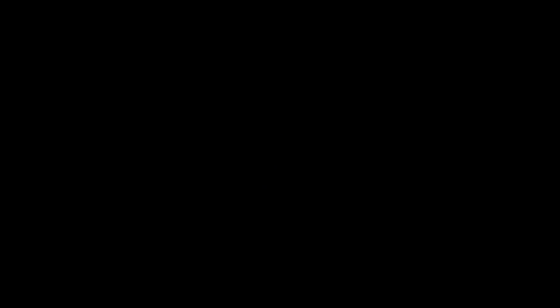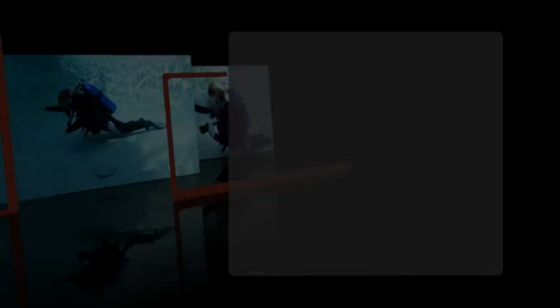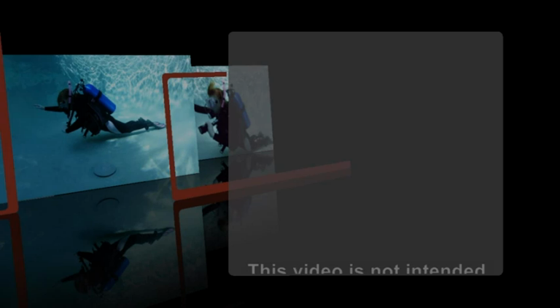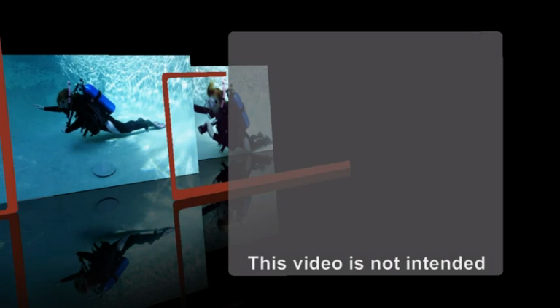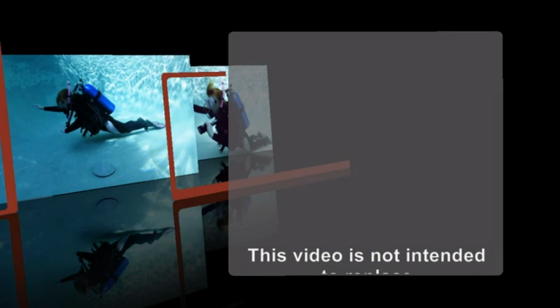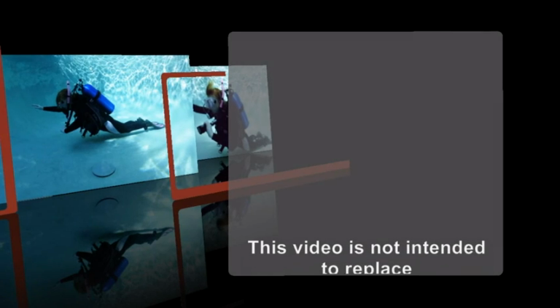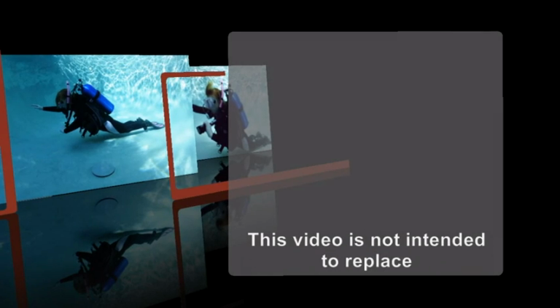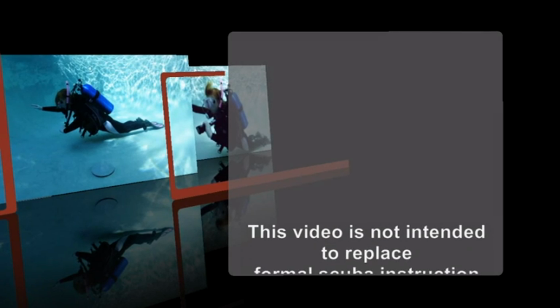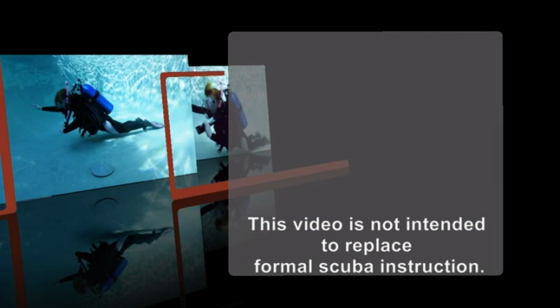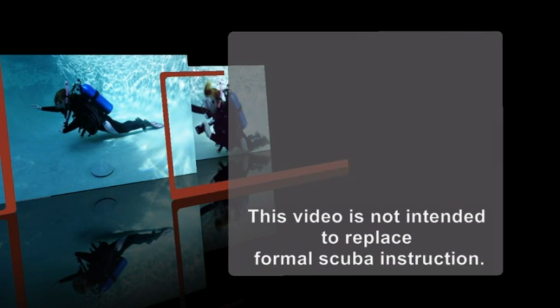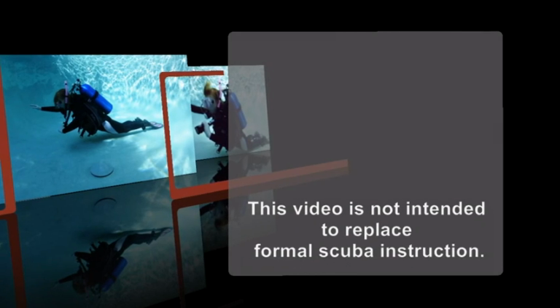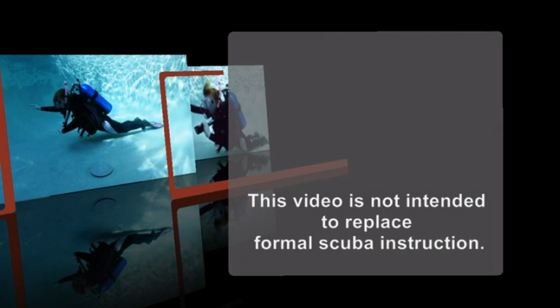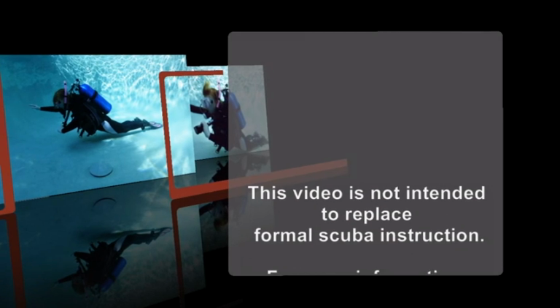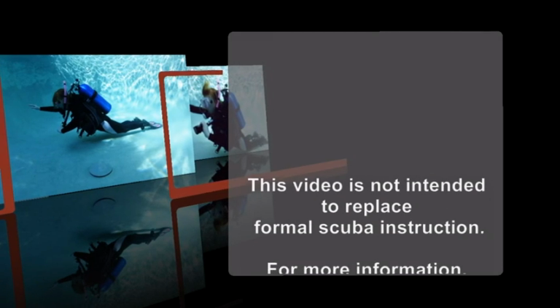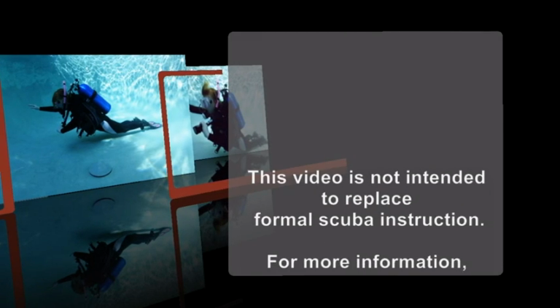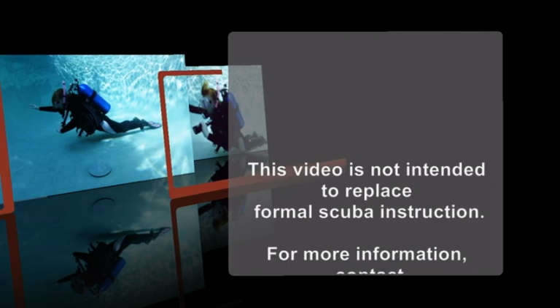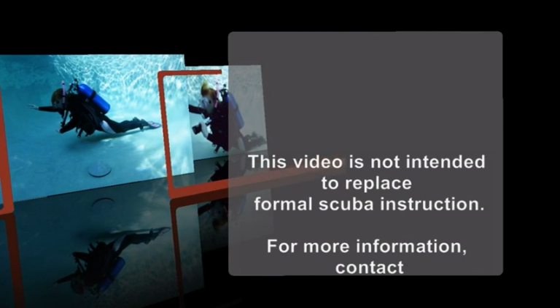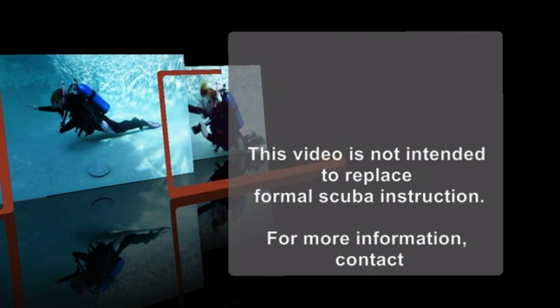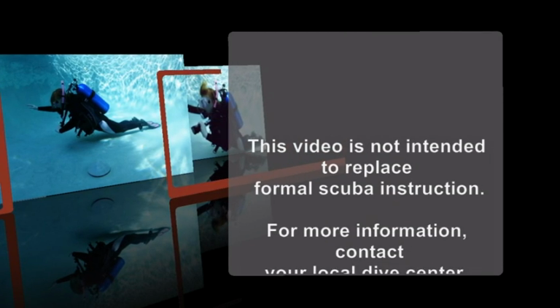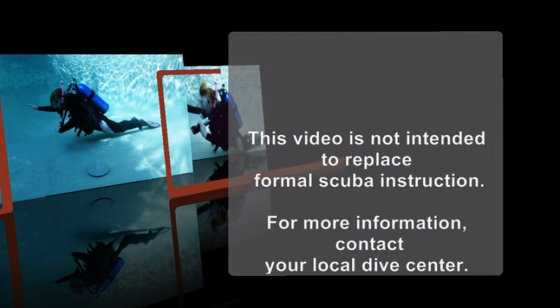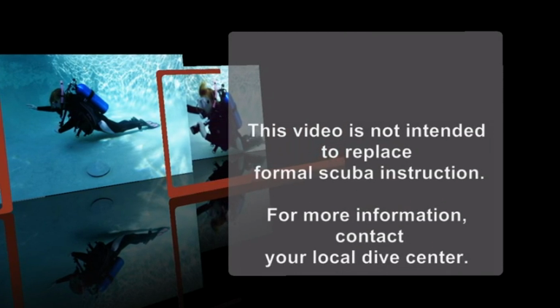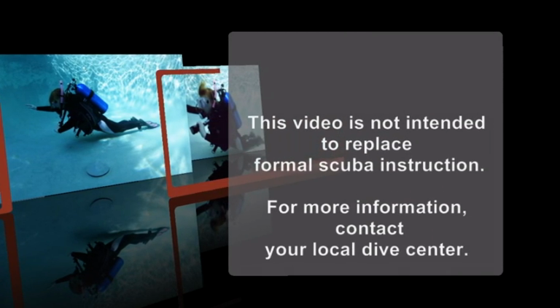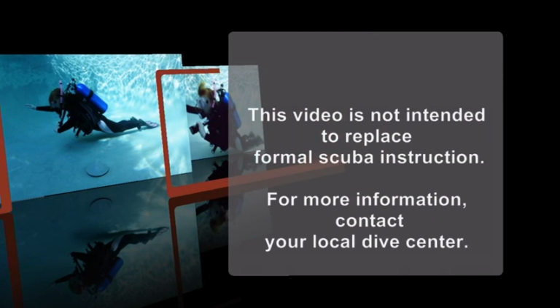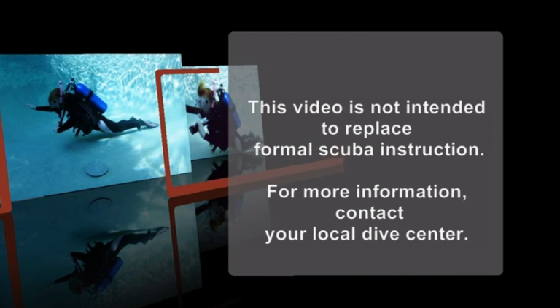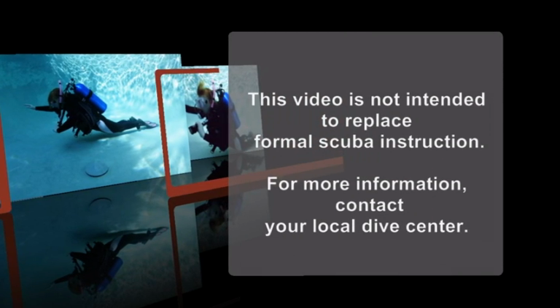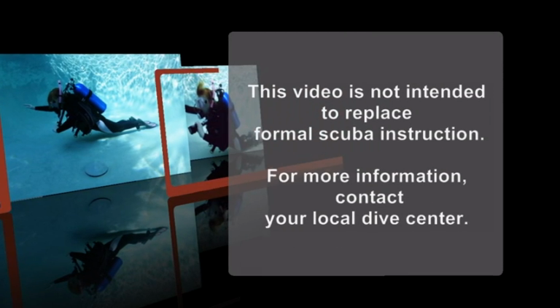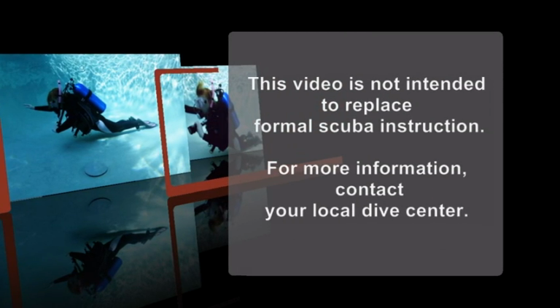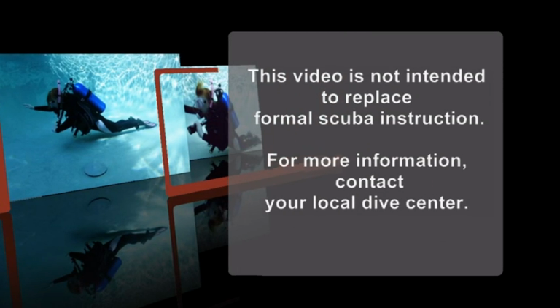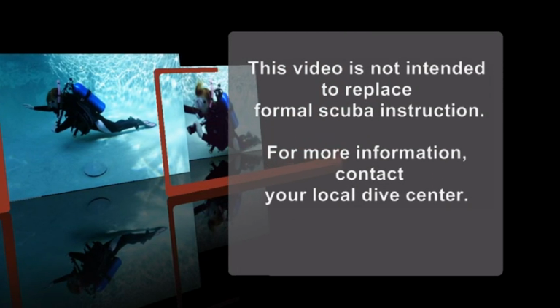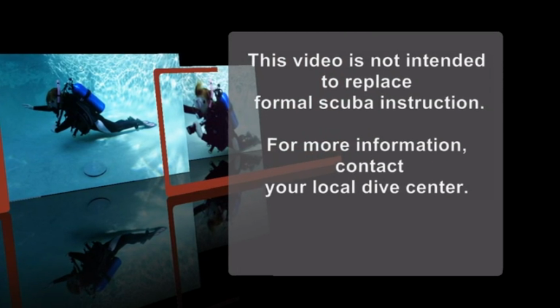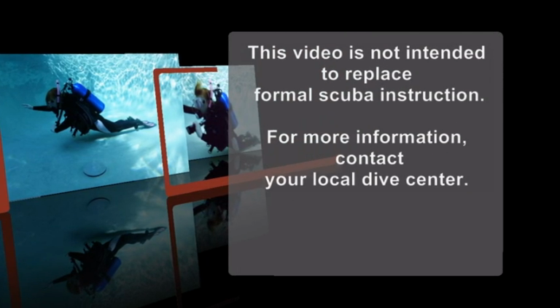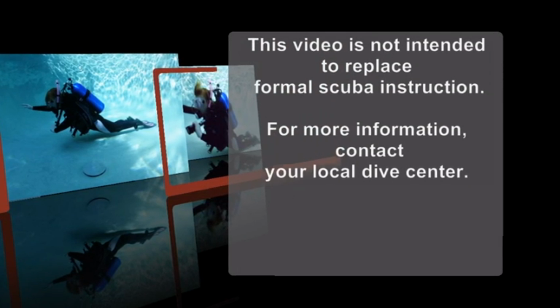This video is not intended to replace formal scuba instruction. For more information, contact your local dive center.